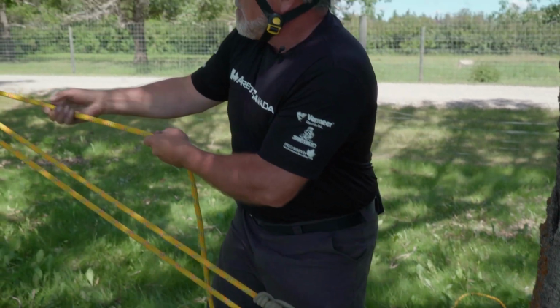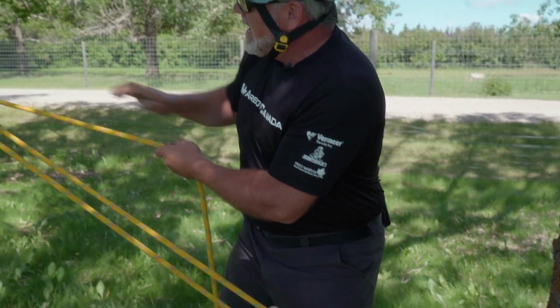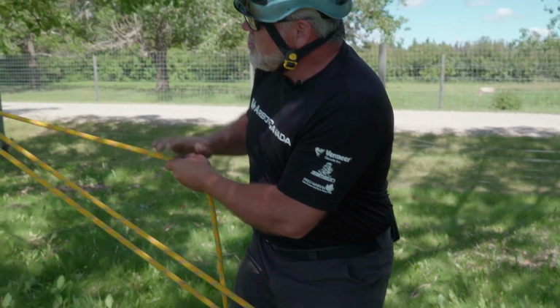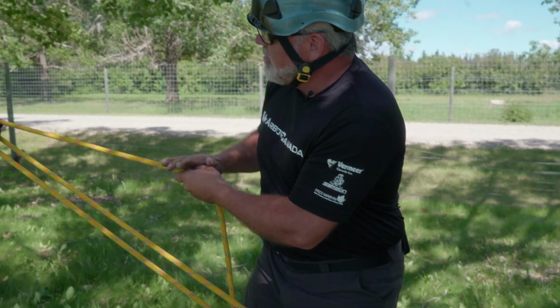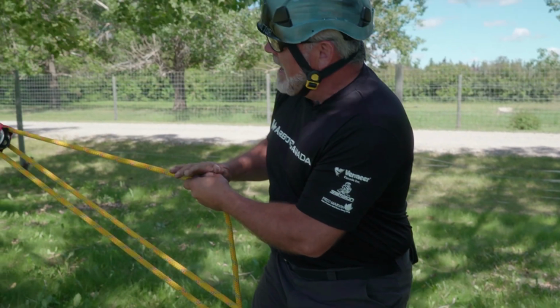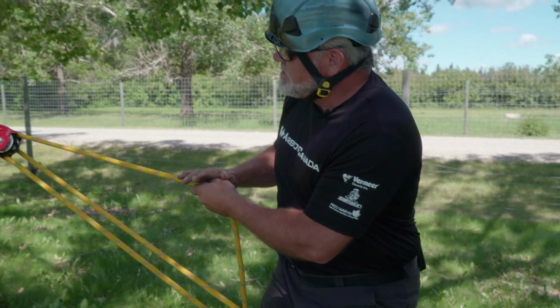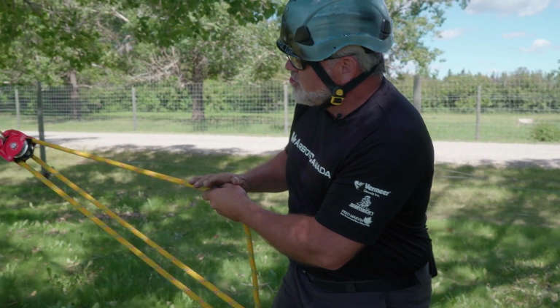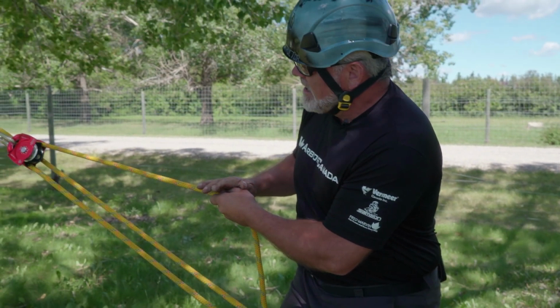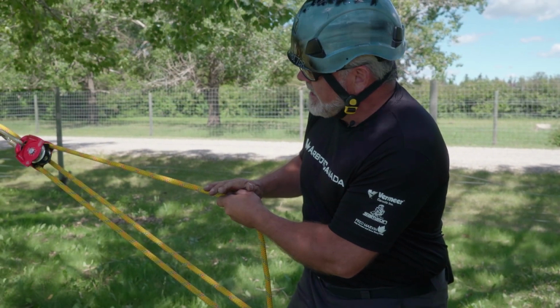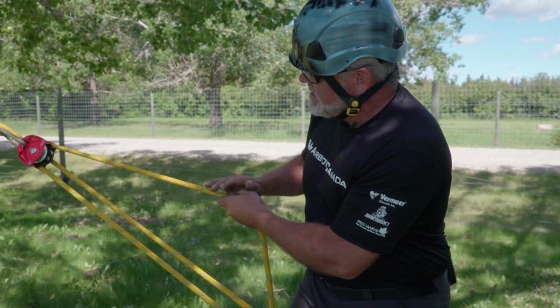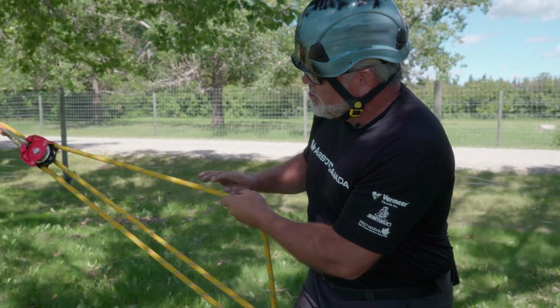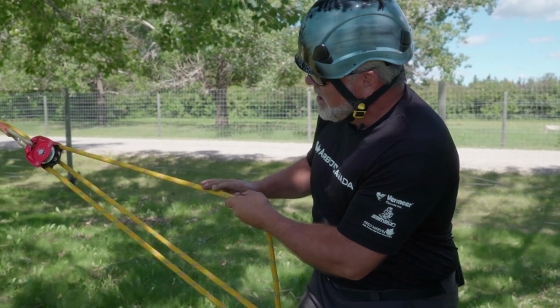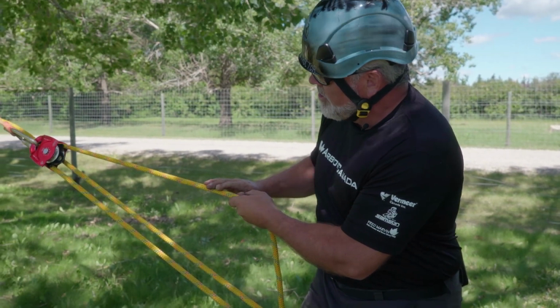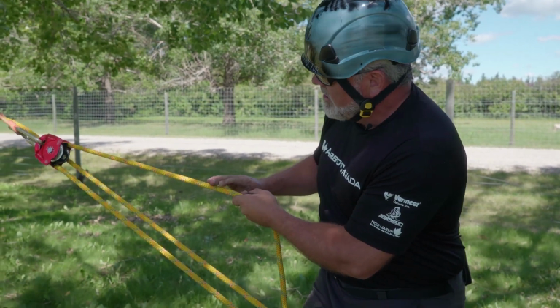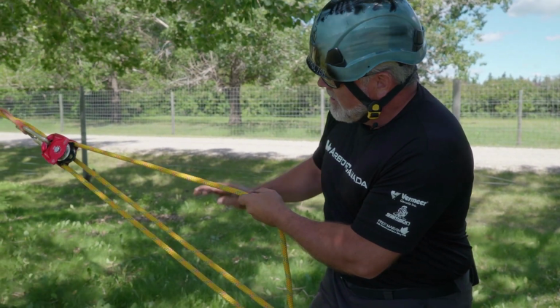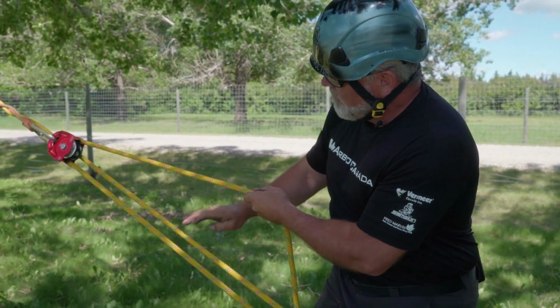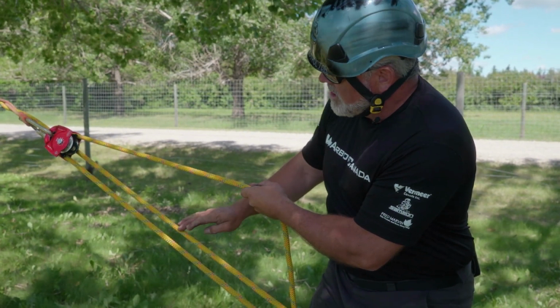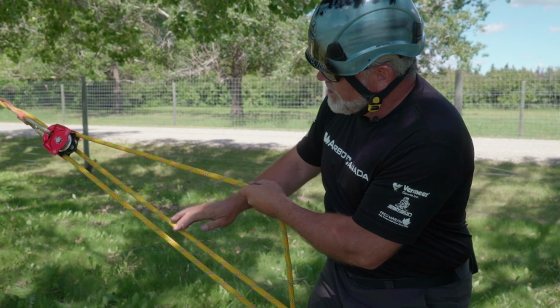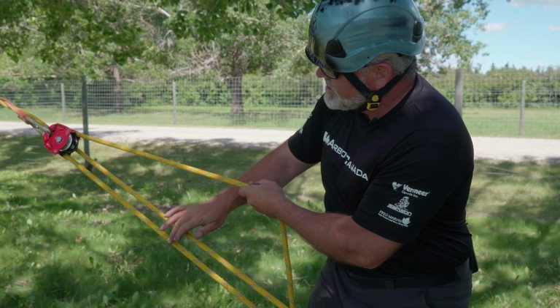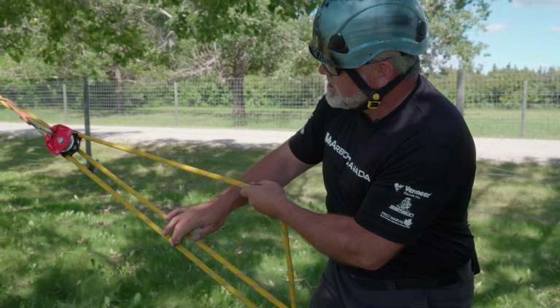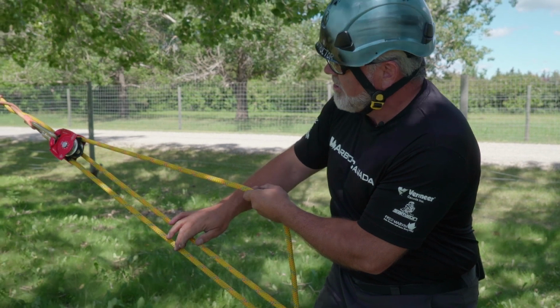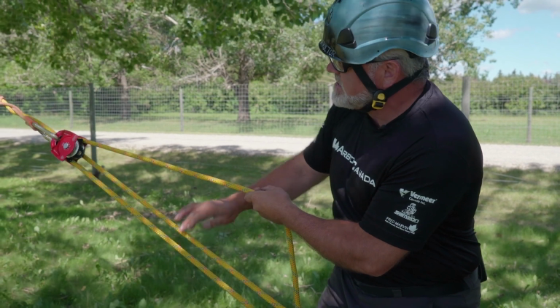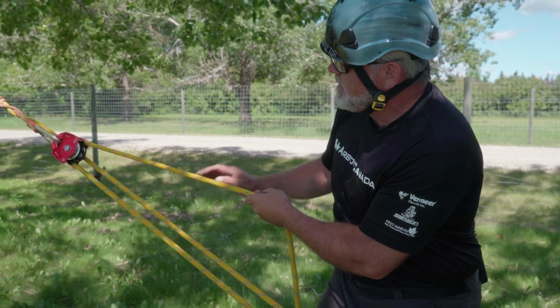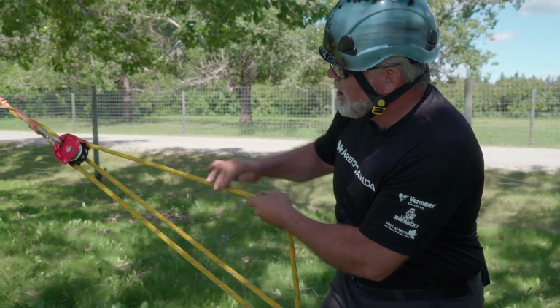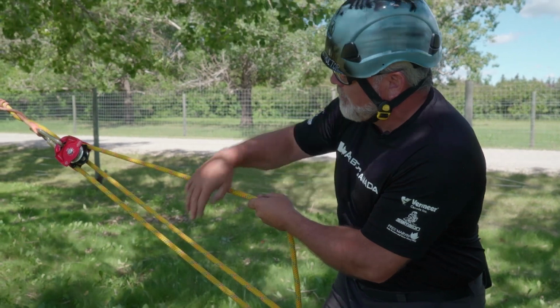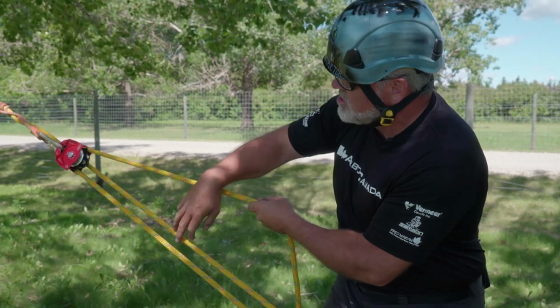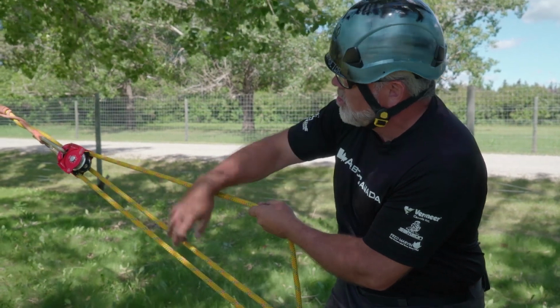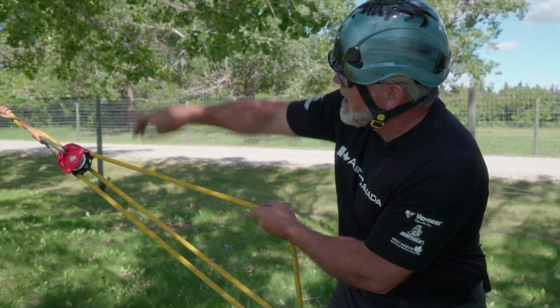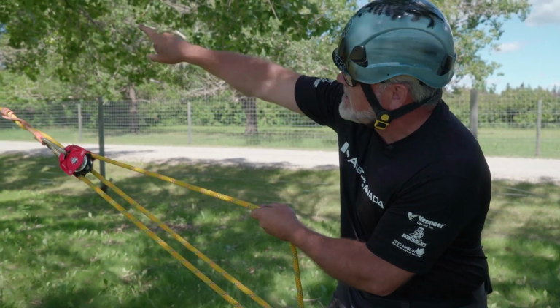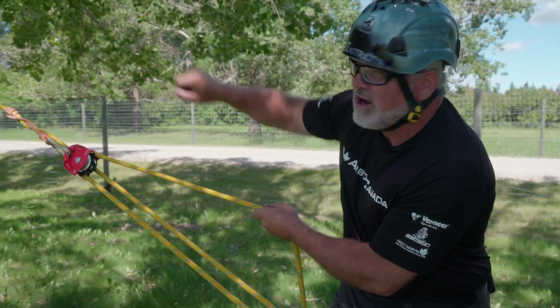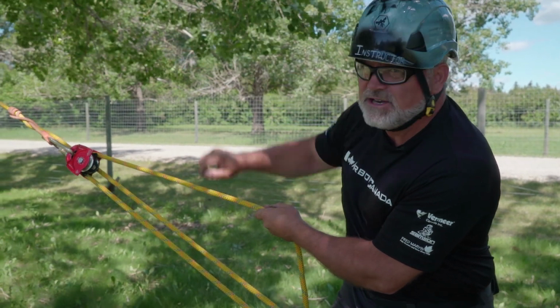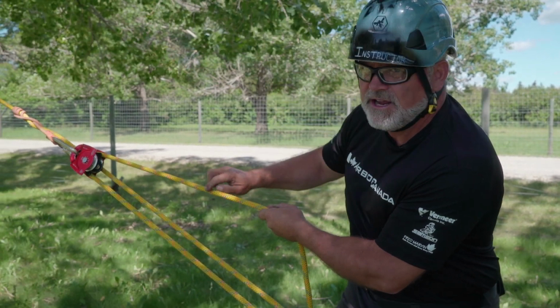My 200 pounds here translates into 200, 400, and 600. I simply count the parts of rope acting on my tree.